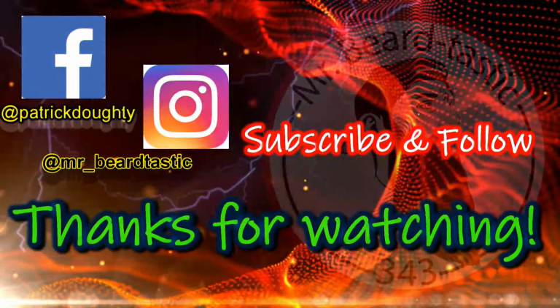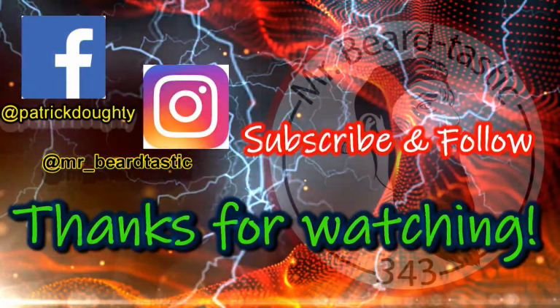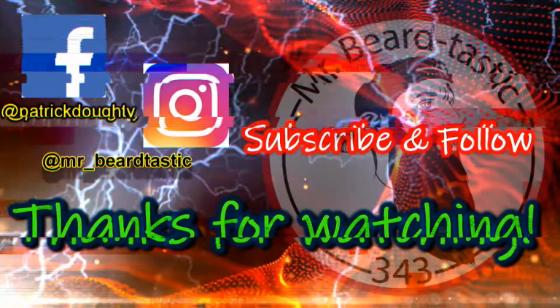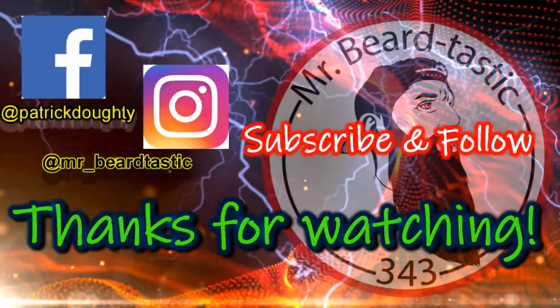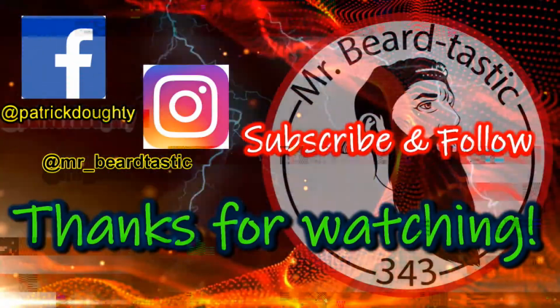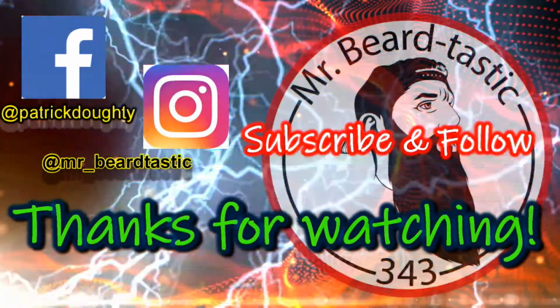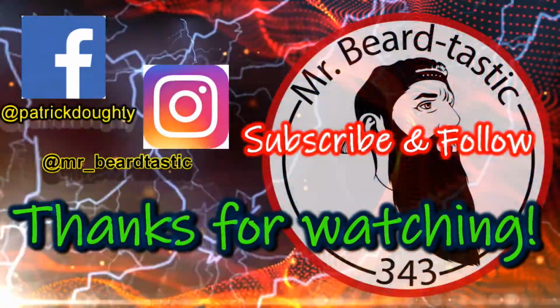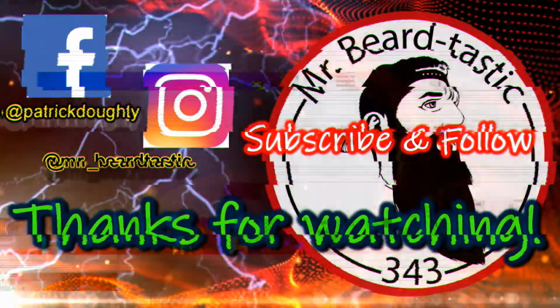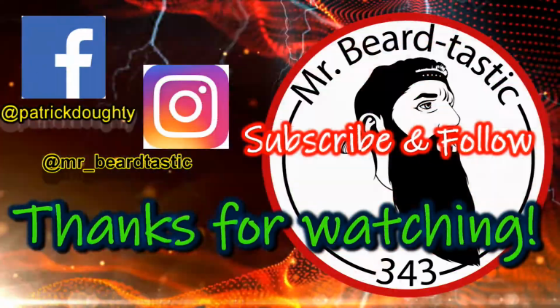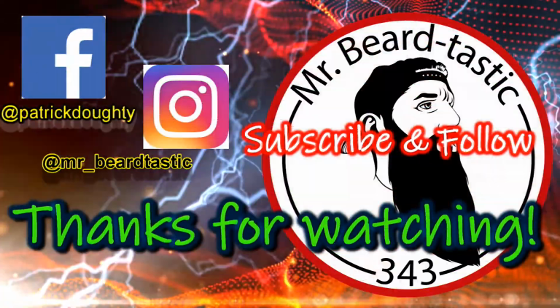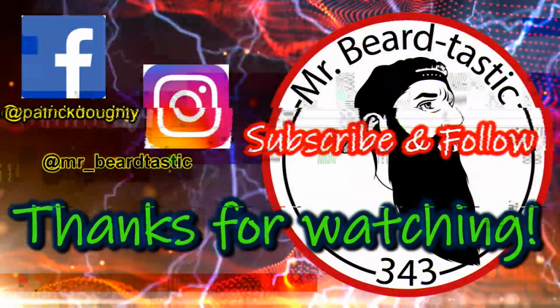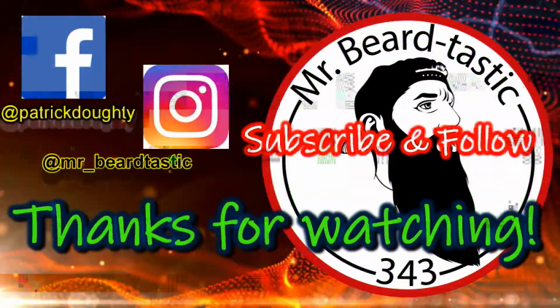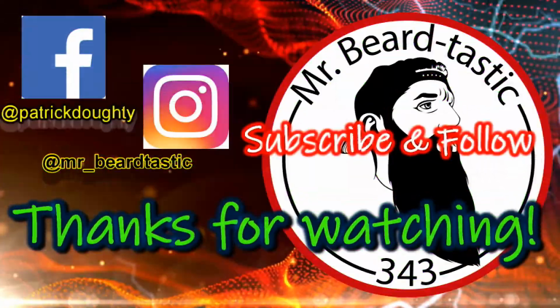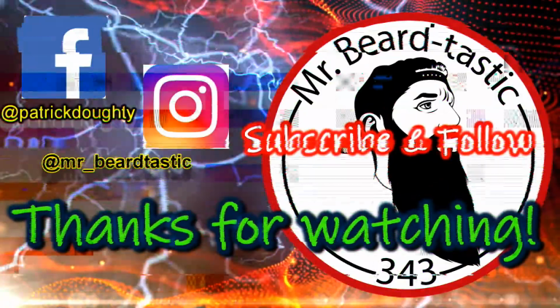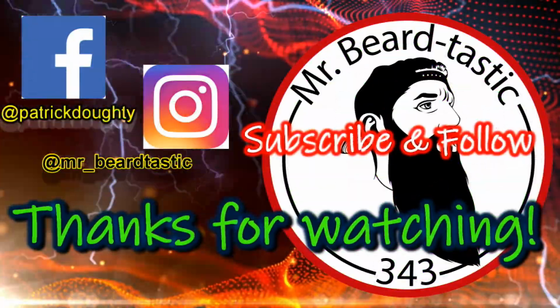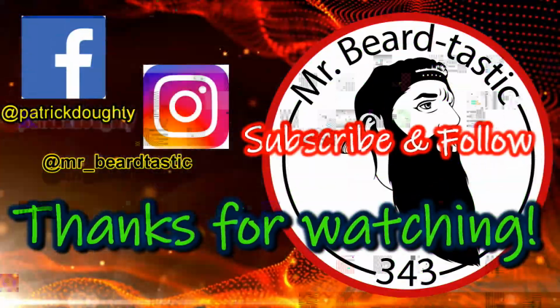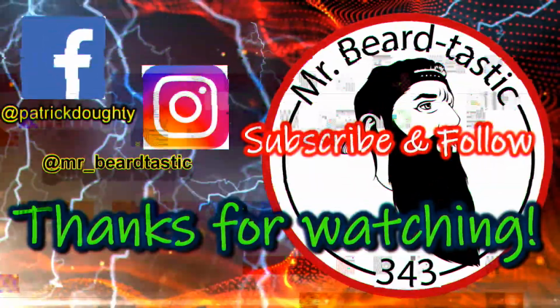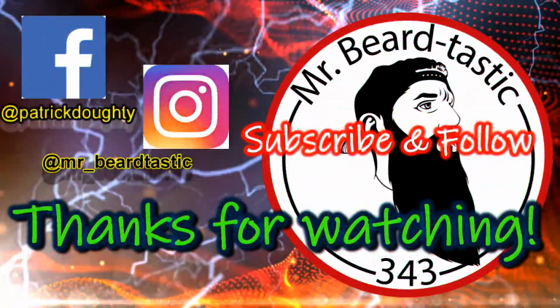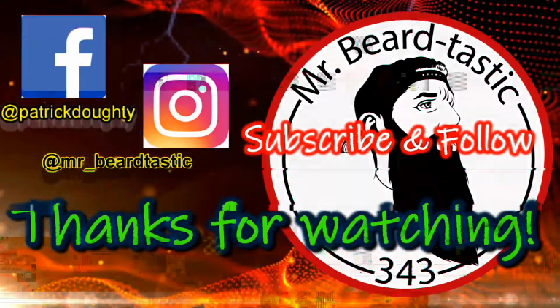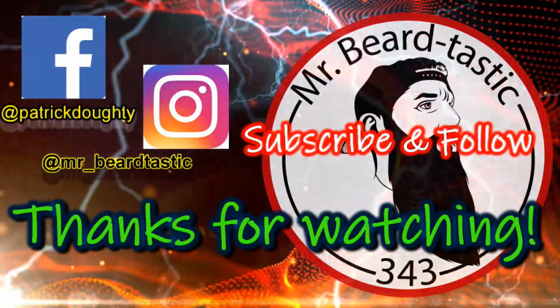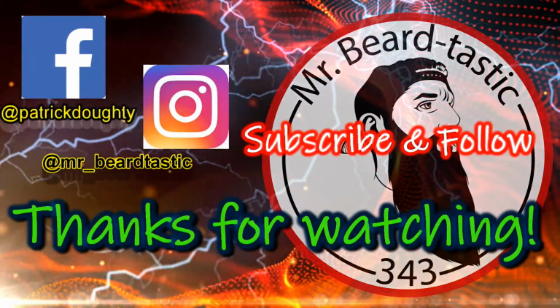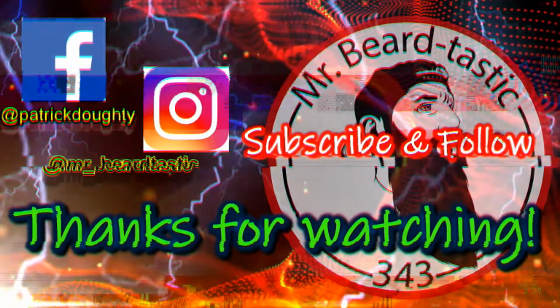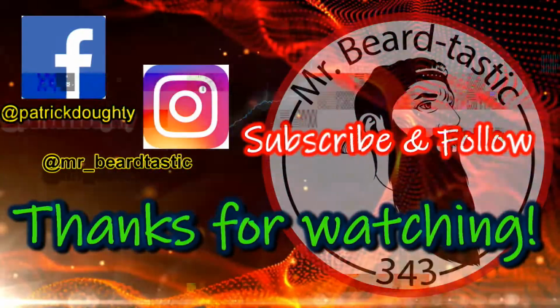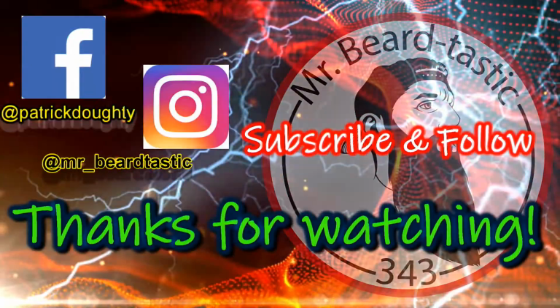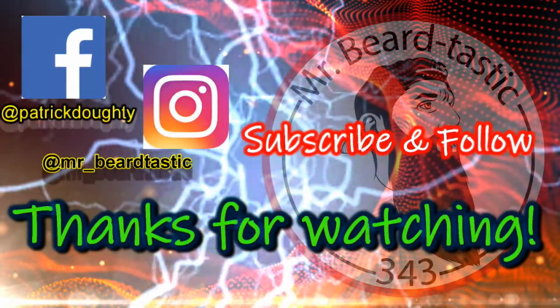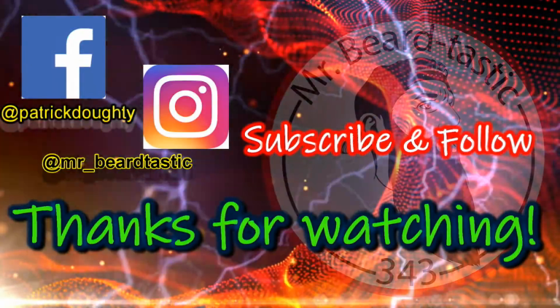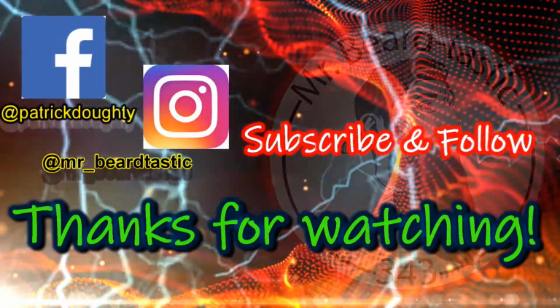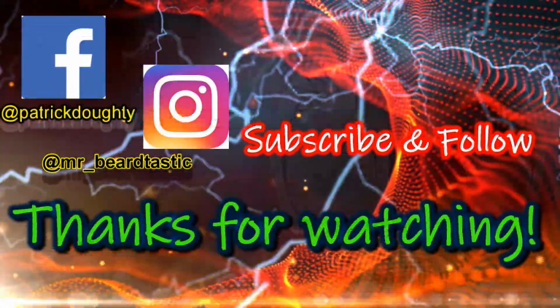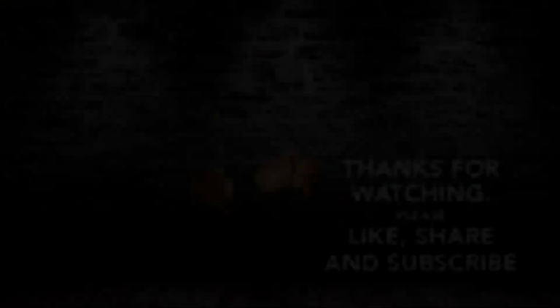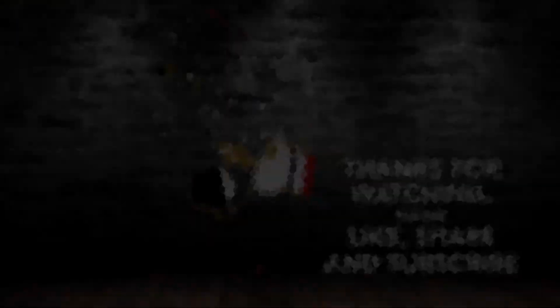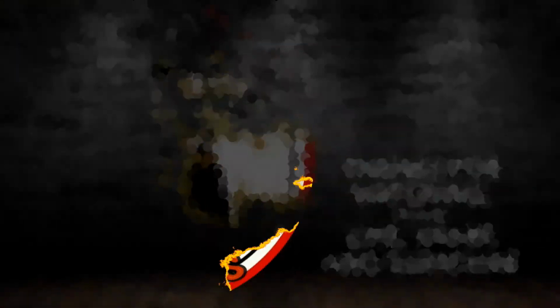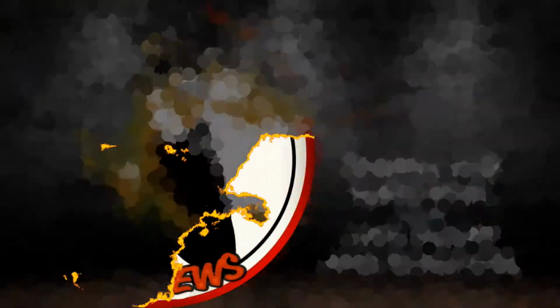Guys, thanks for sticking around. If you're still here, I appreciate all the support. Hit that subscribe button if you enjoyed the video. Don't forget to hit the like button.